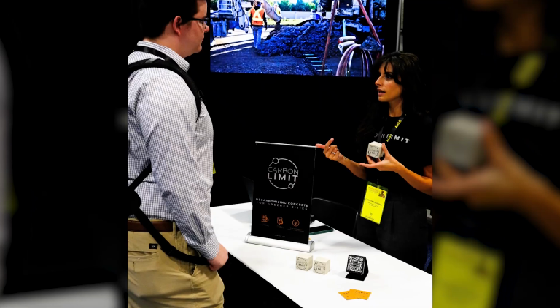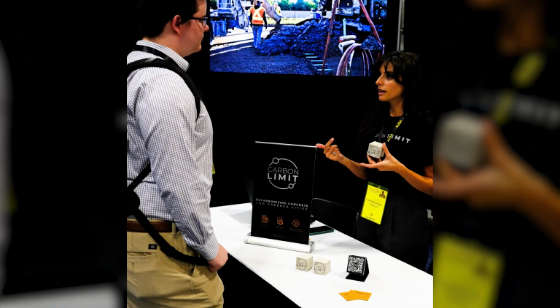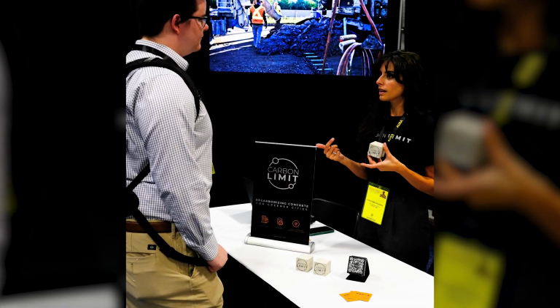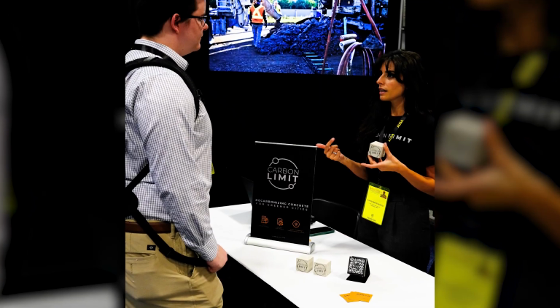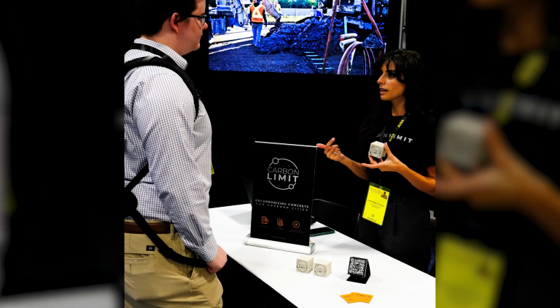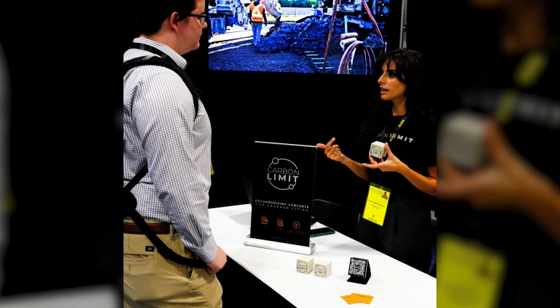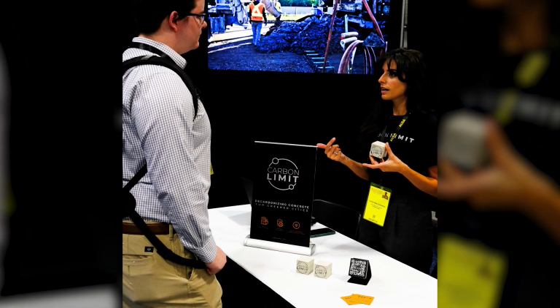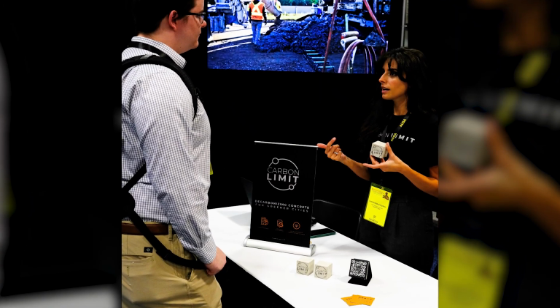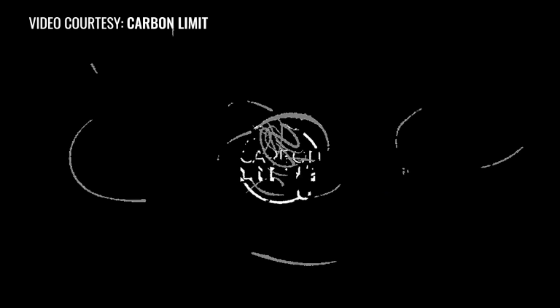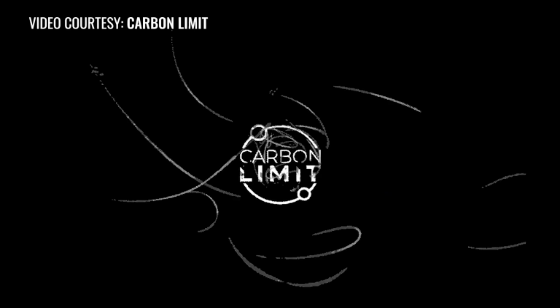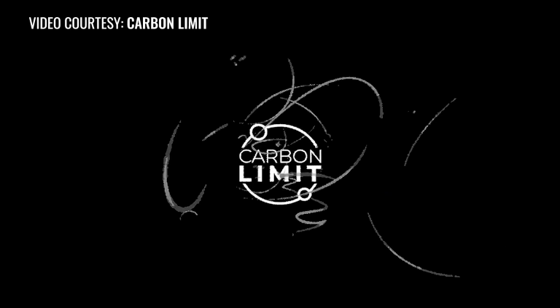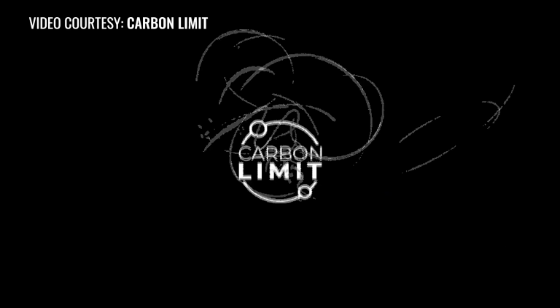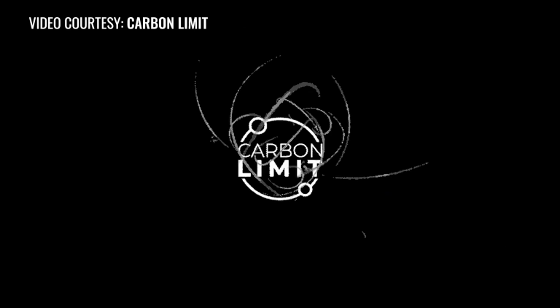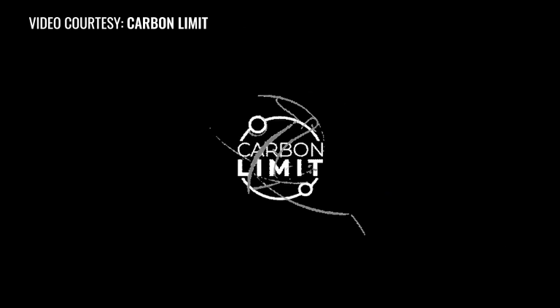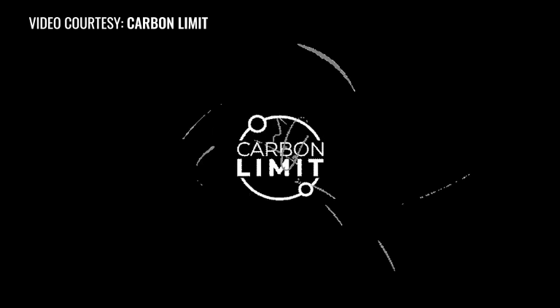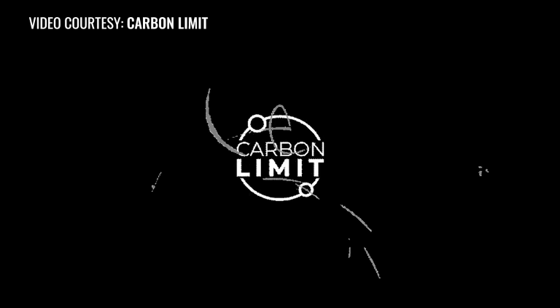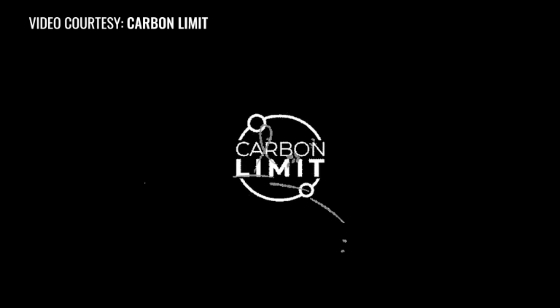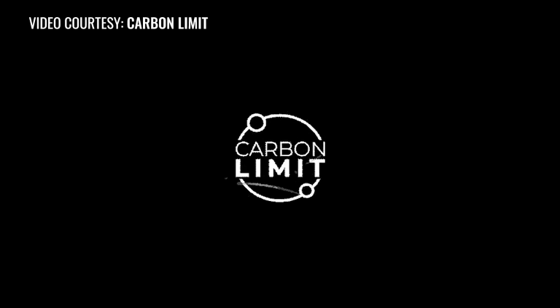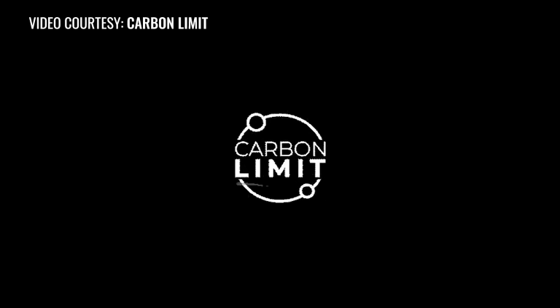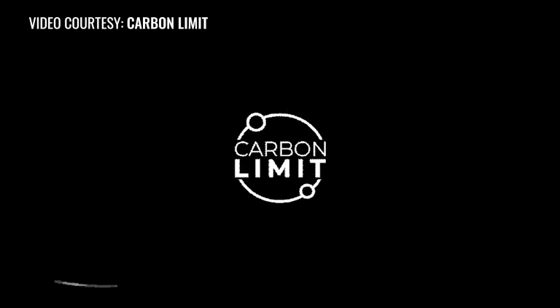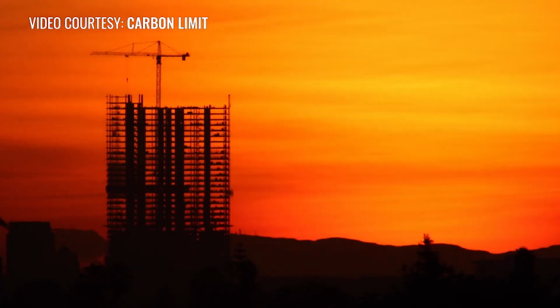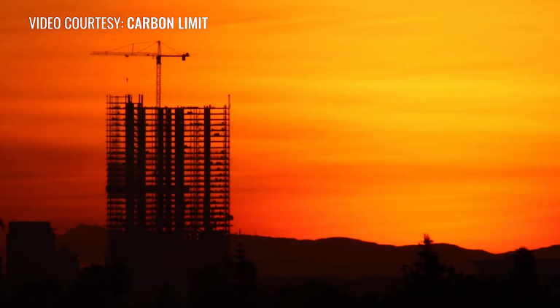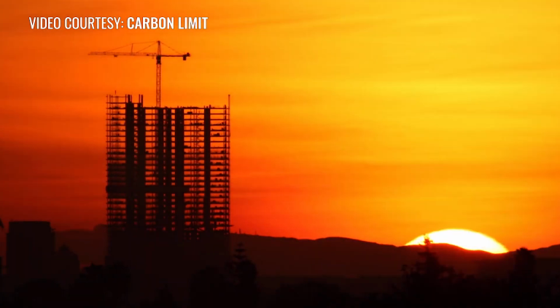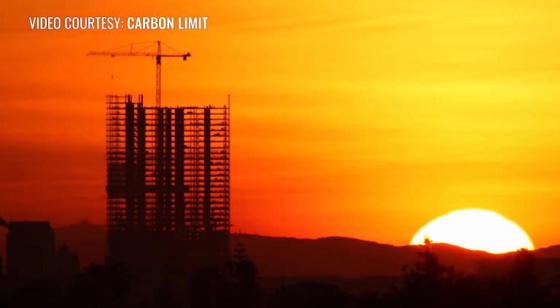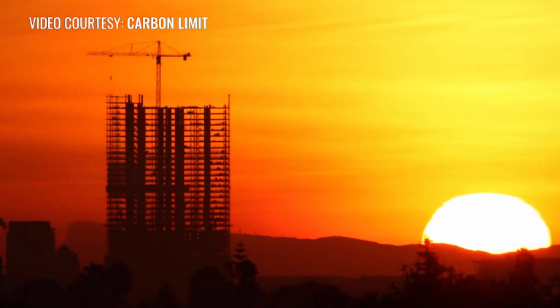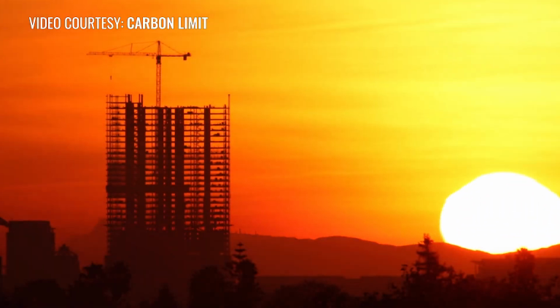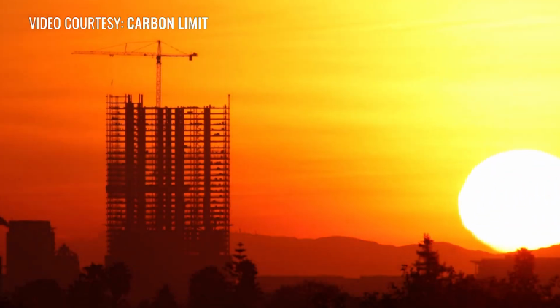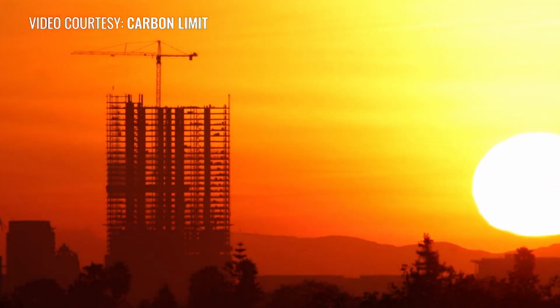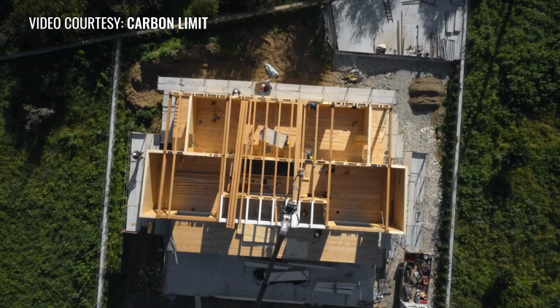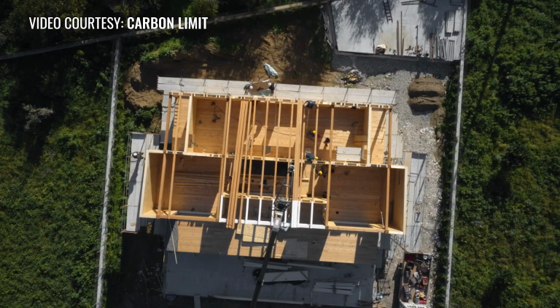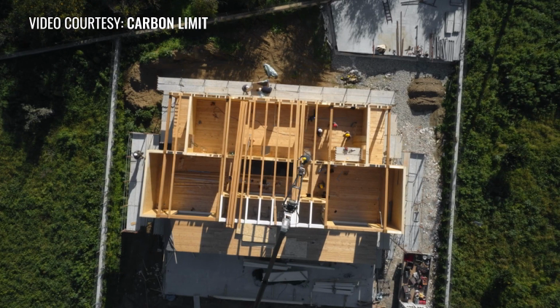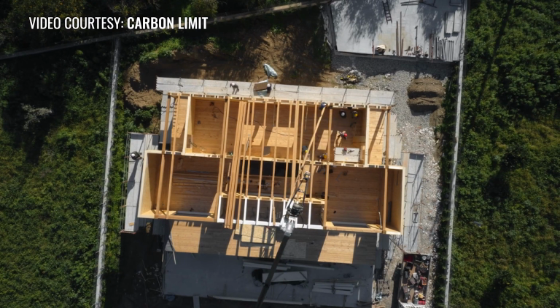Congratulations and best of luck to the team behind Carbon Limit. To learn more about the technology, check out the link in our About section.